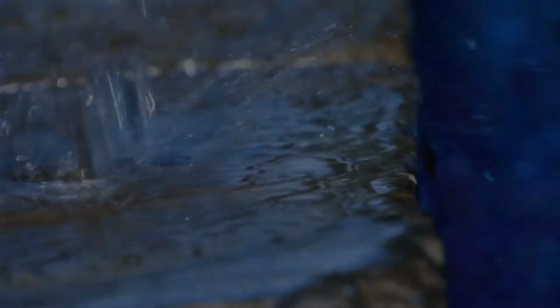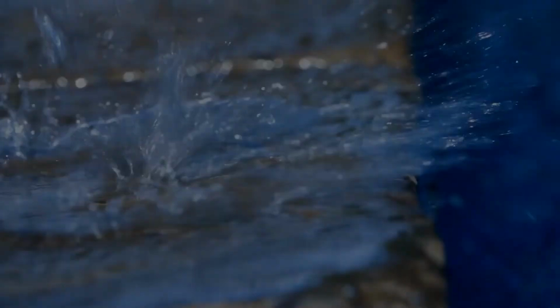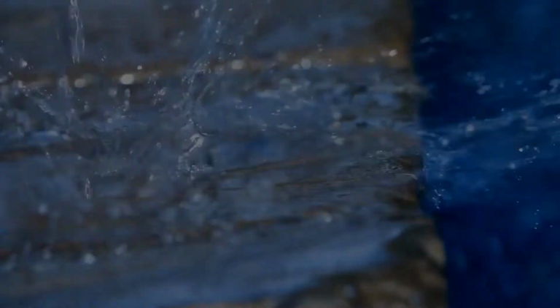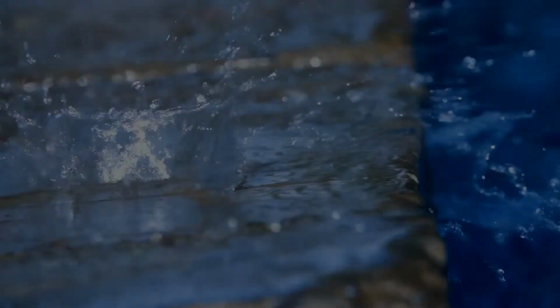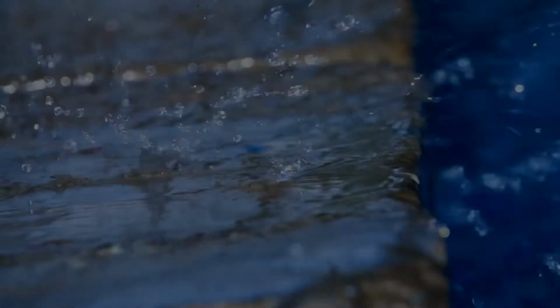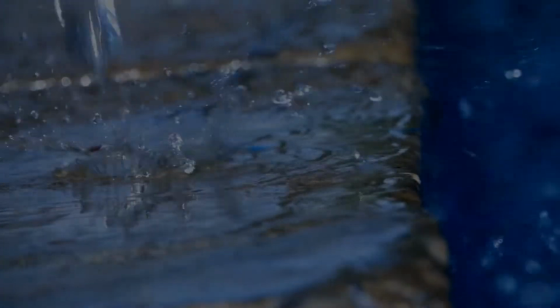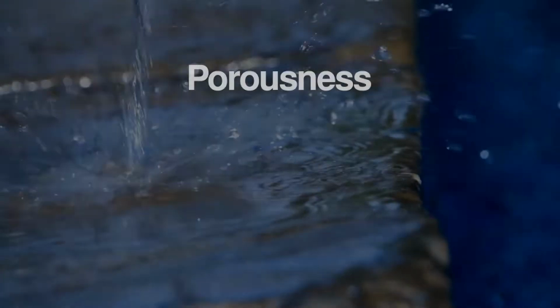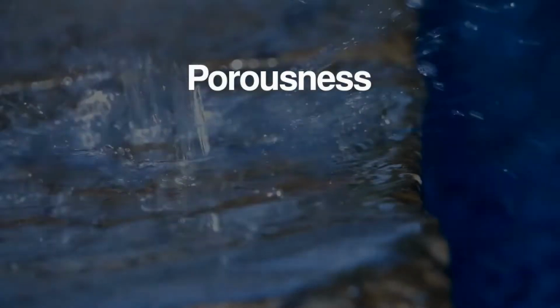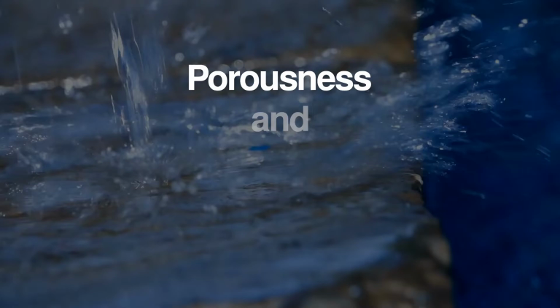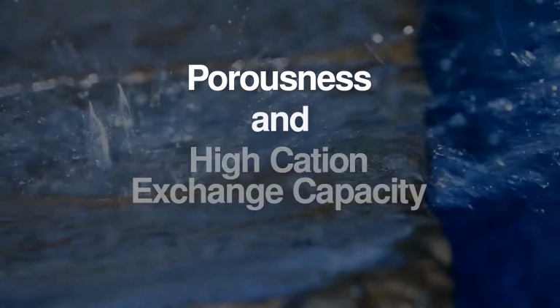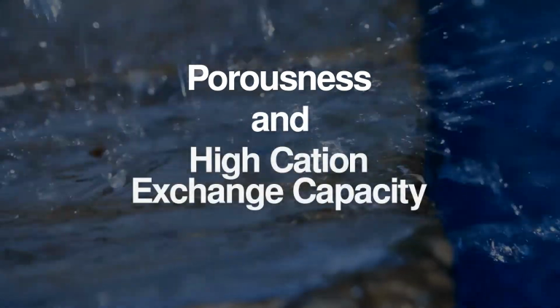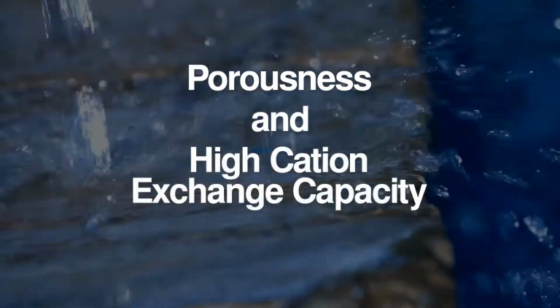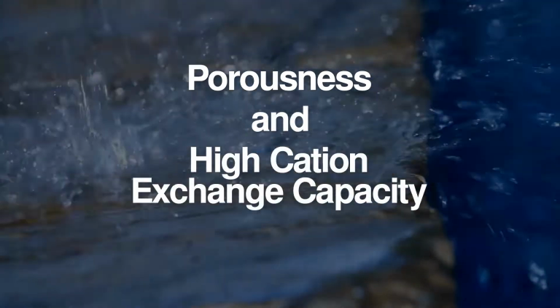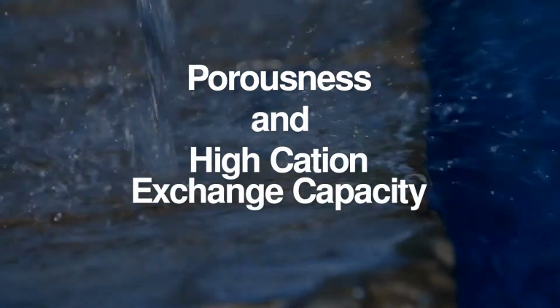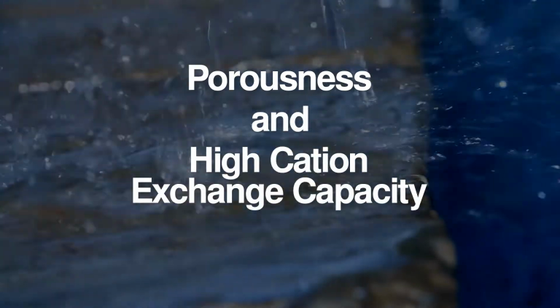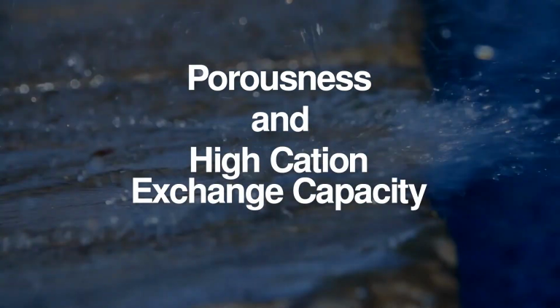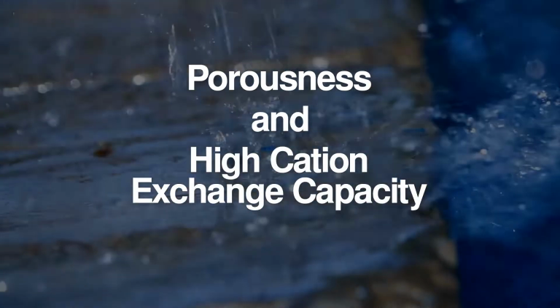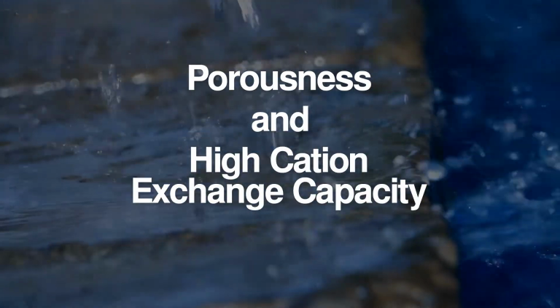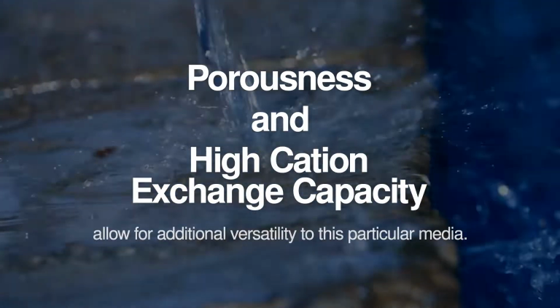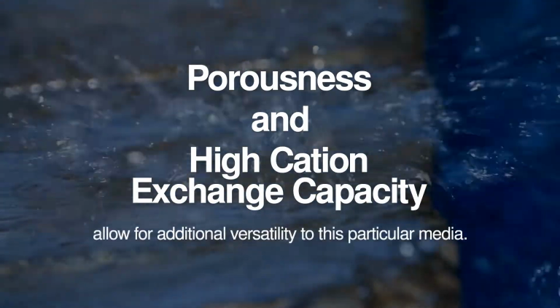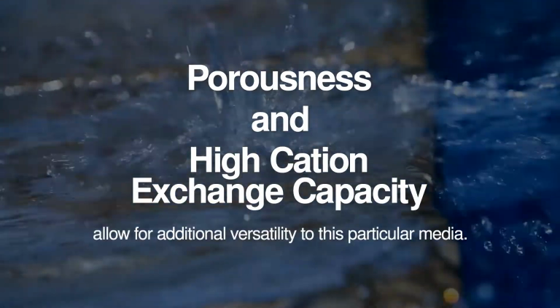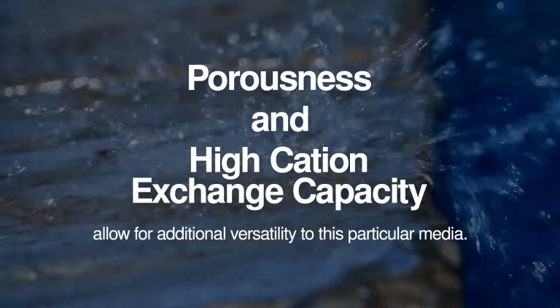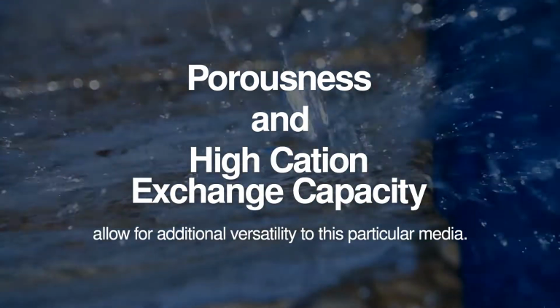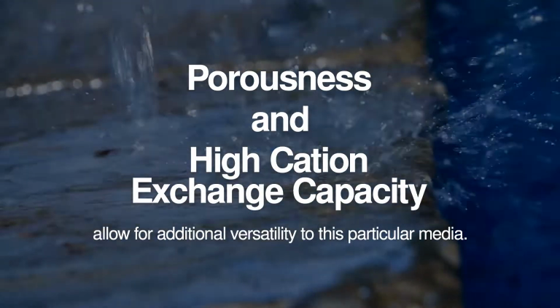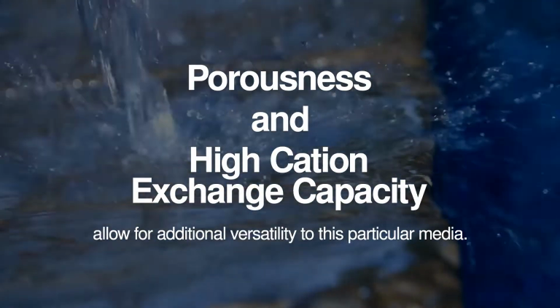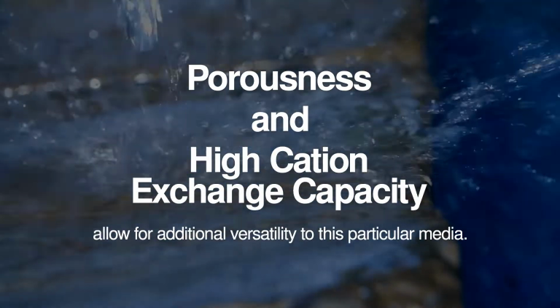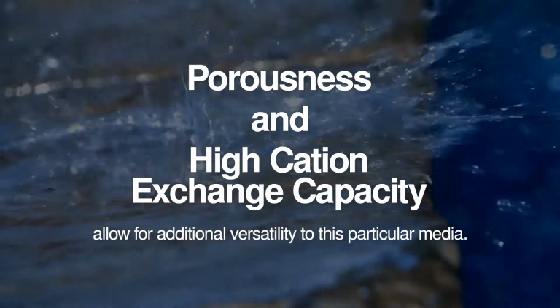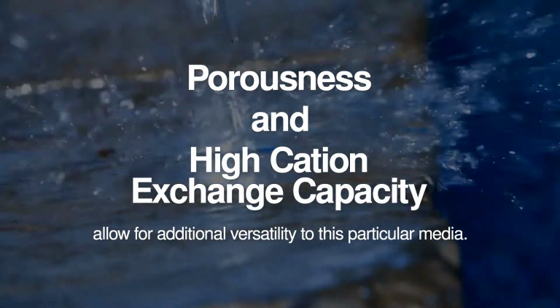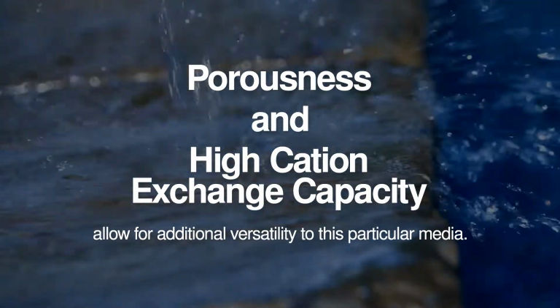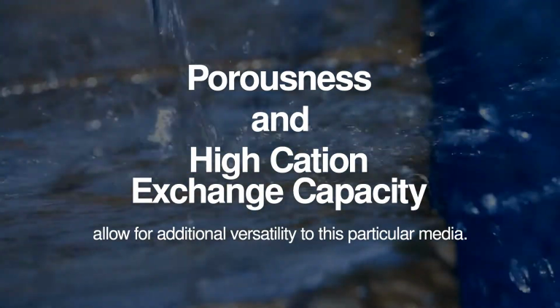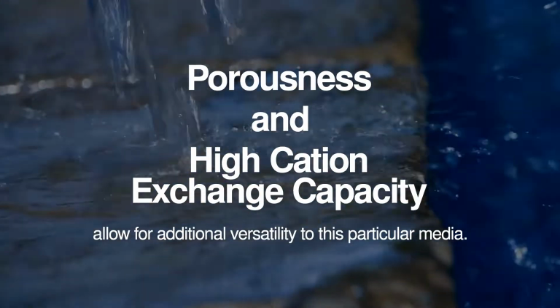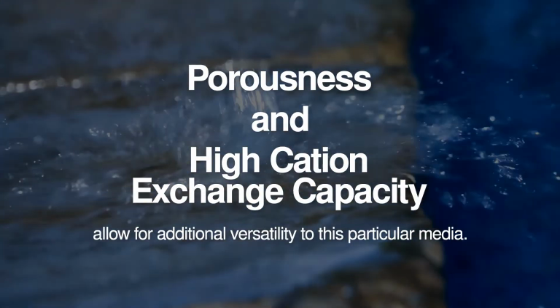Additionally, its porousness and high cation exchange capacity allow for additional versatility to this particular media.